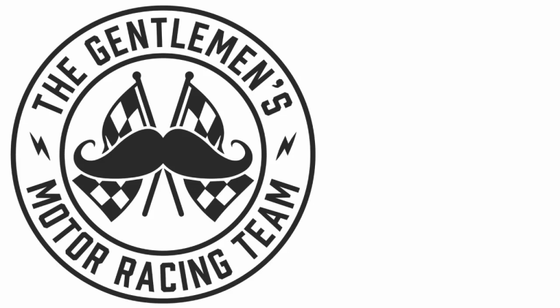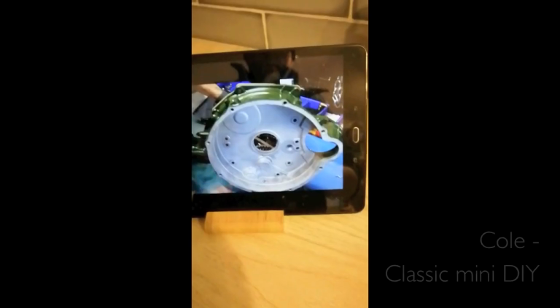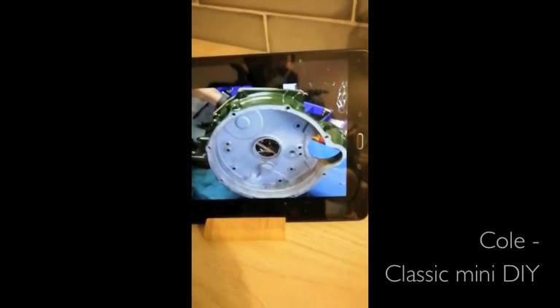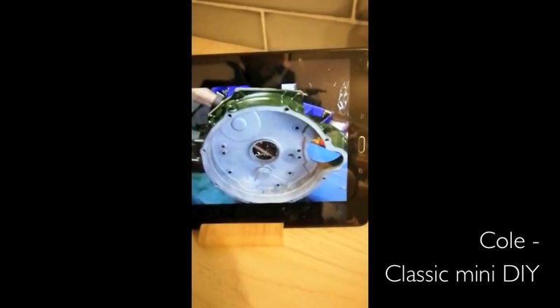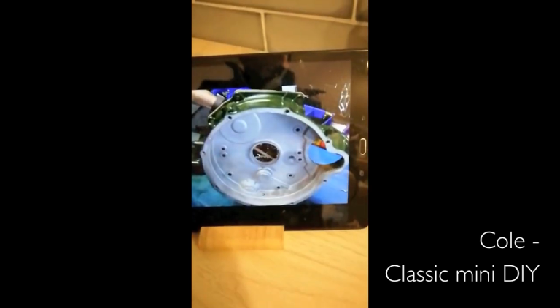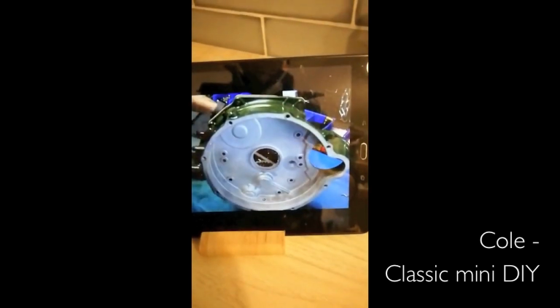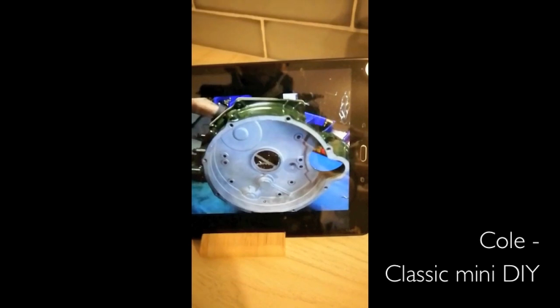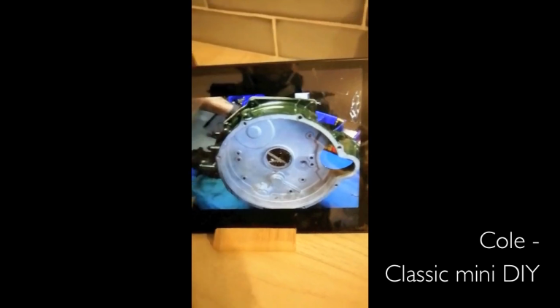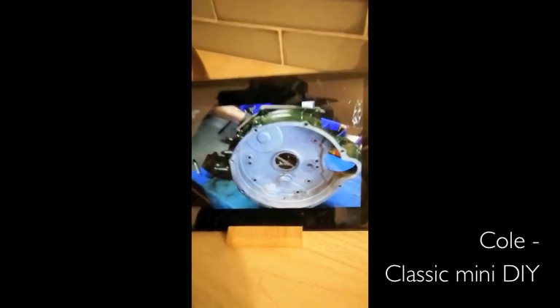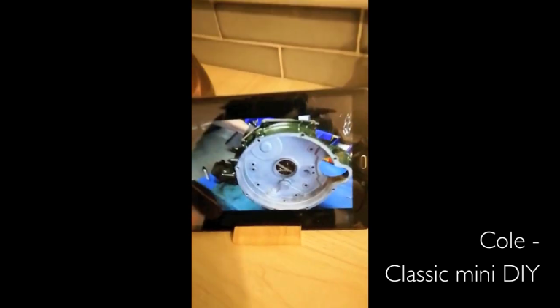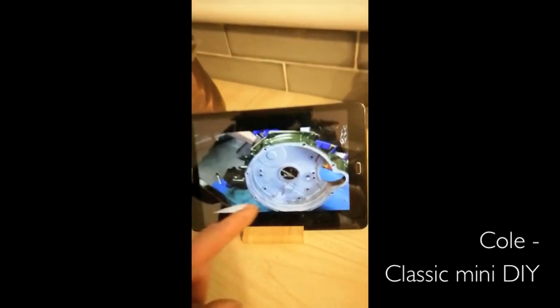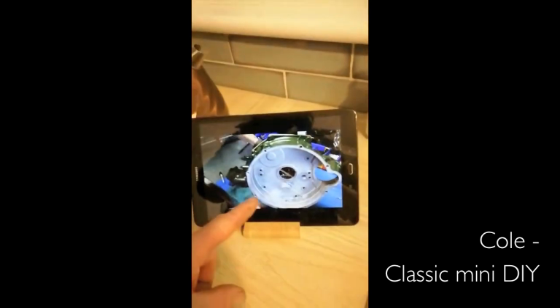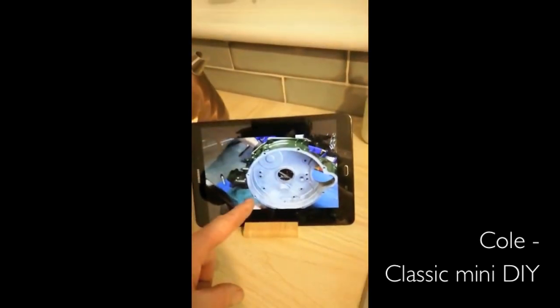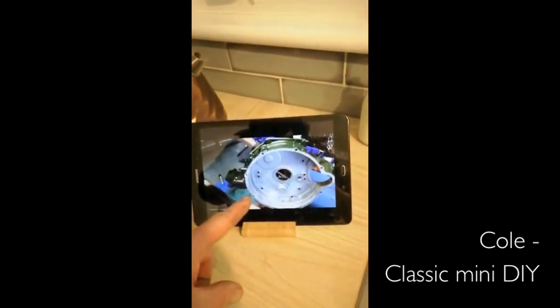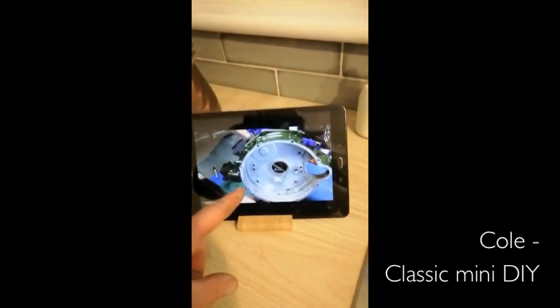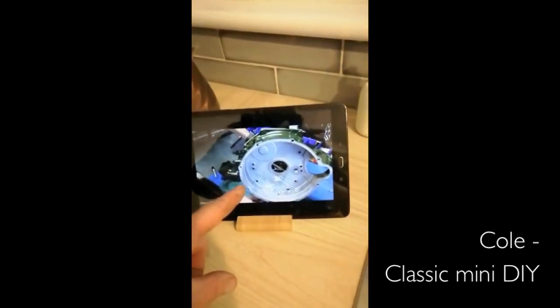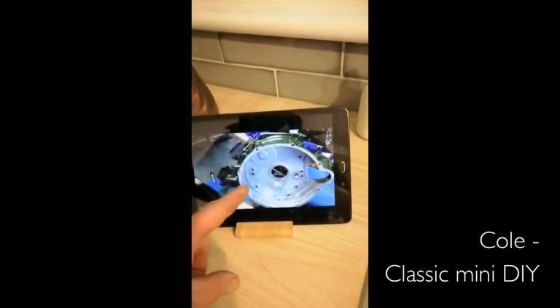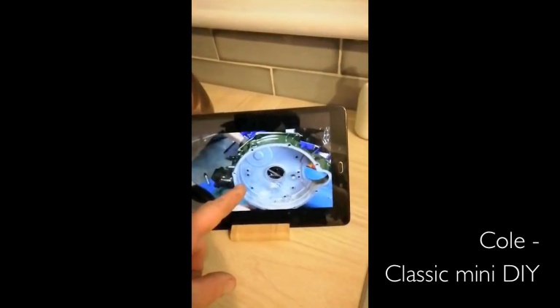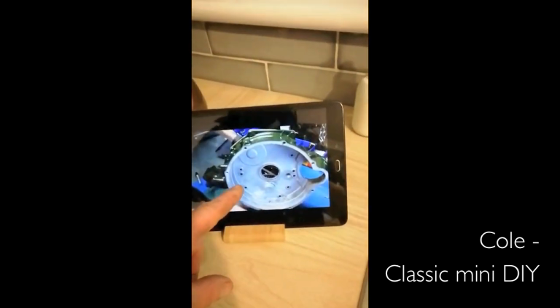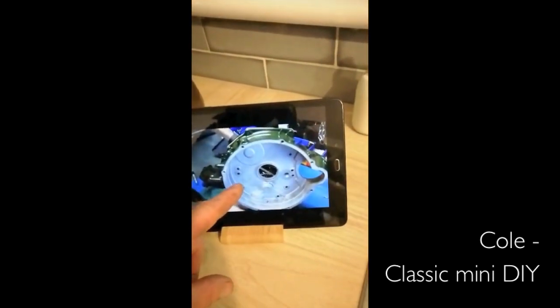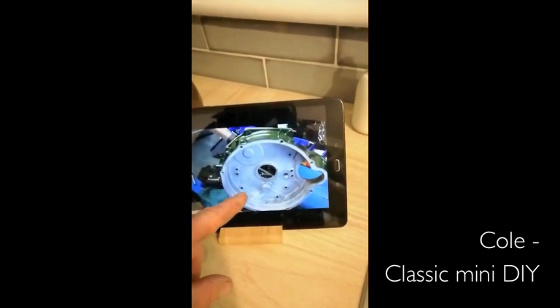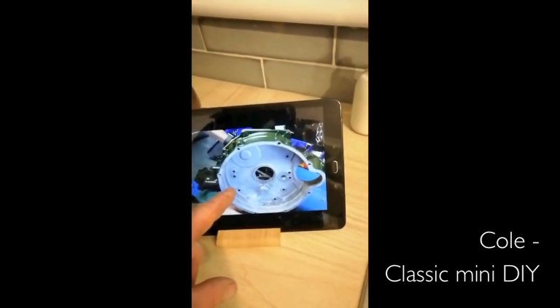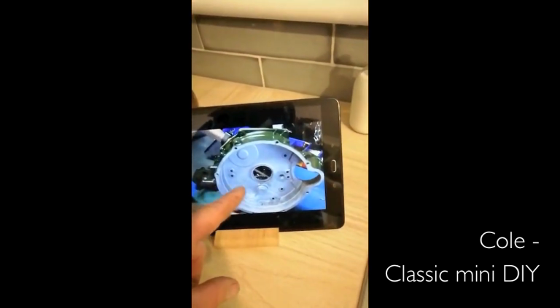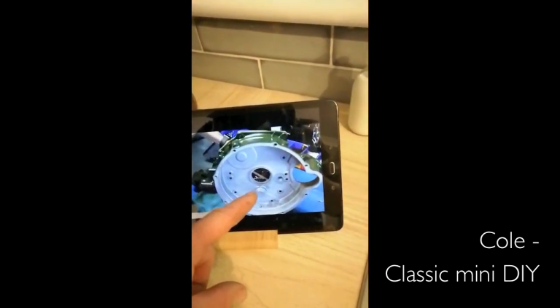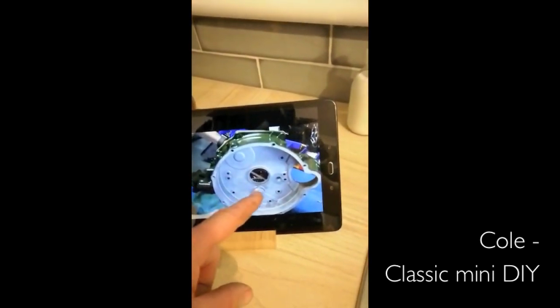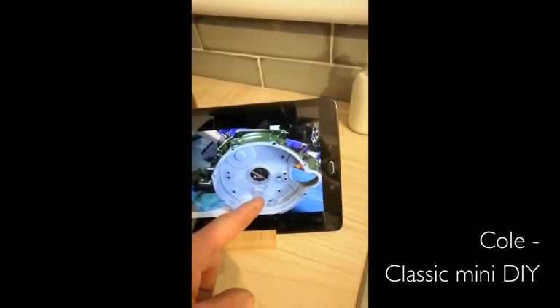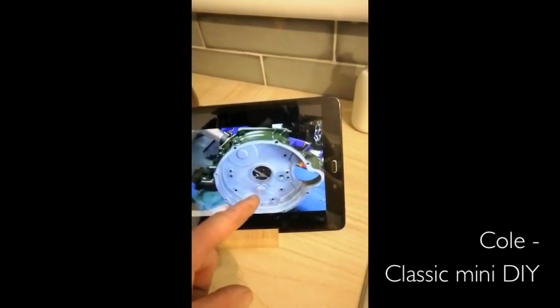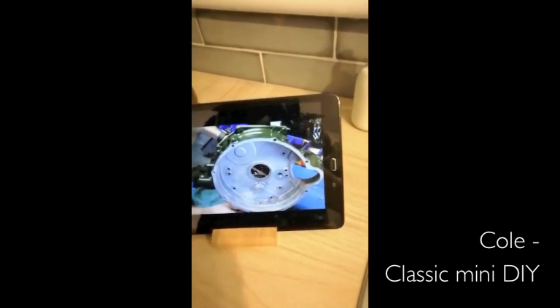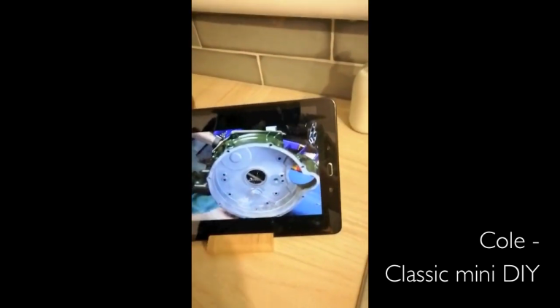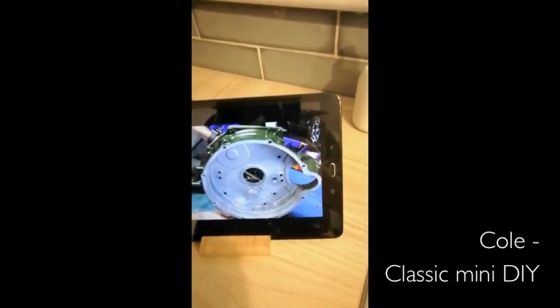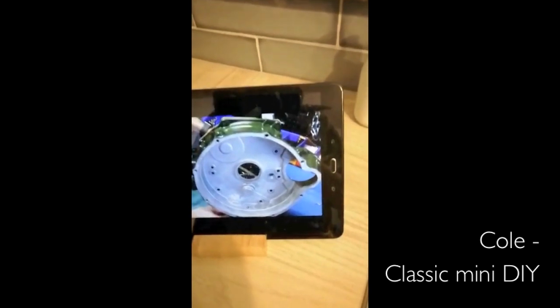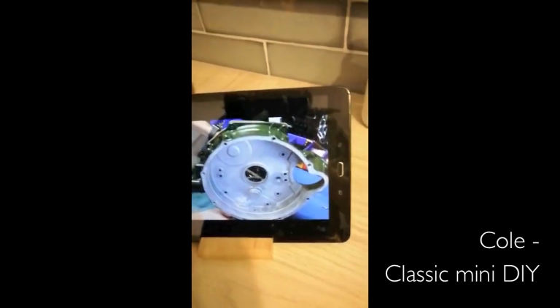I'll put some screws in here. Correct use, mate — they're not bolts, they're screws.